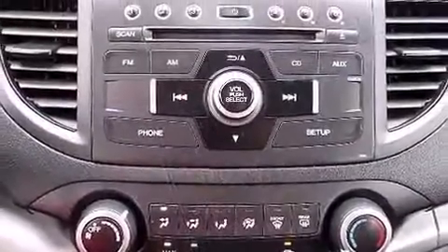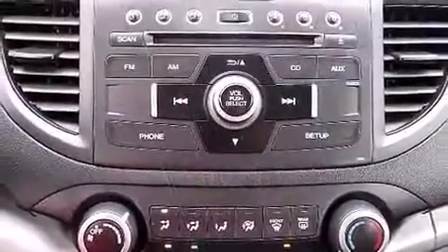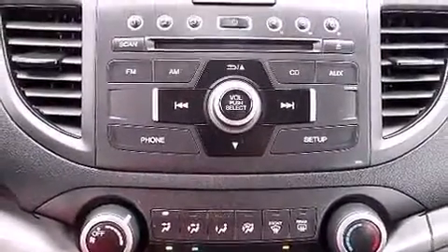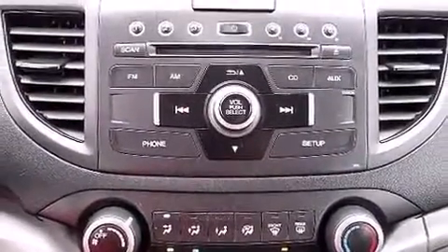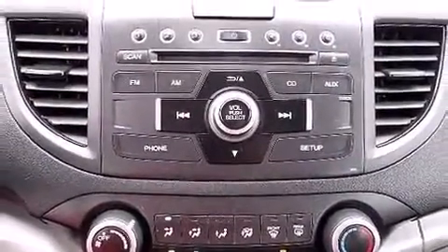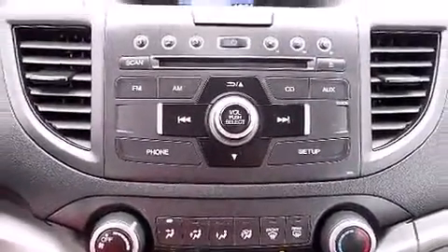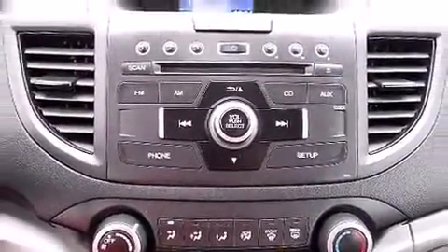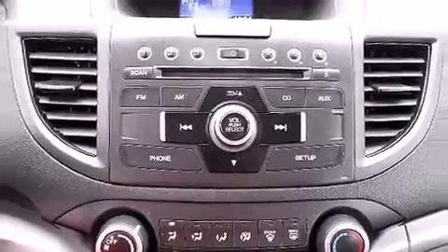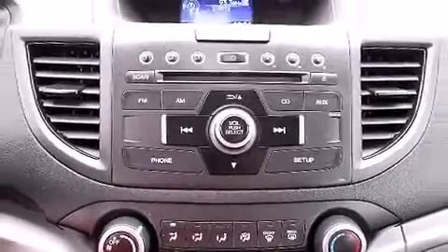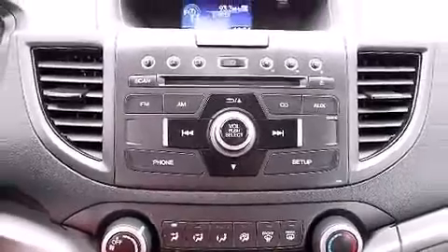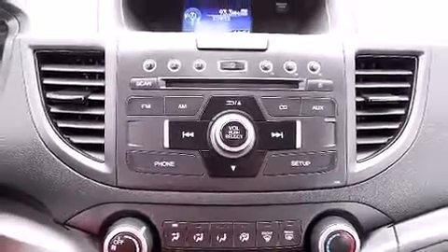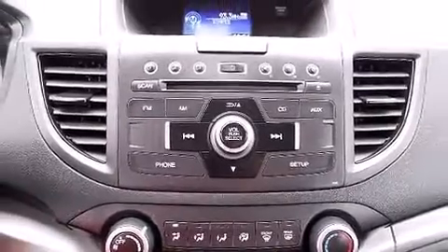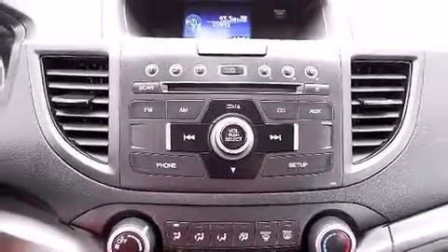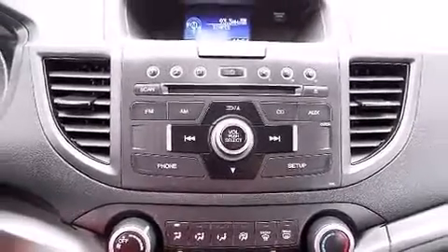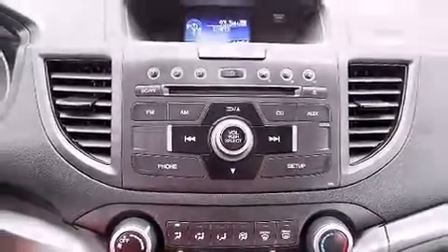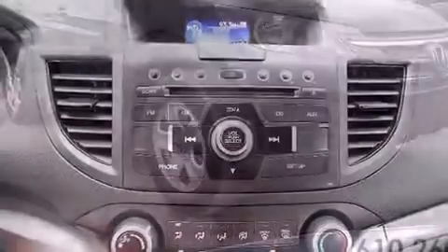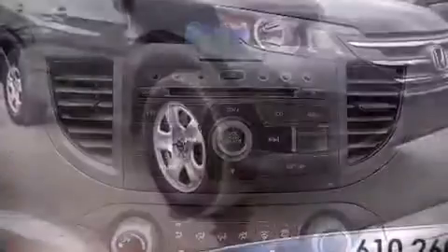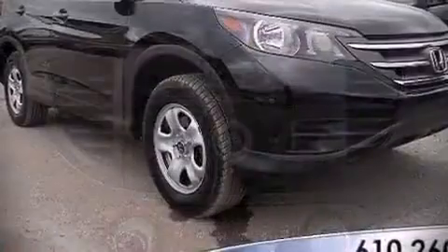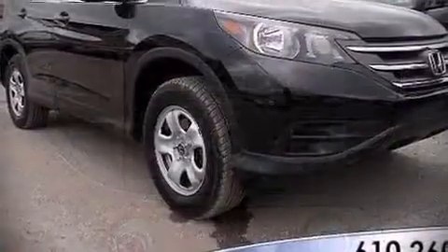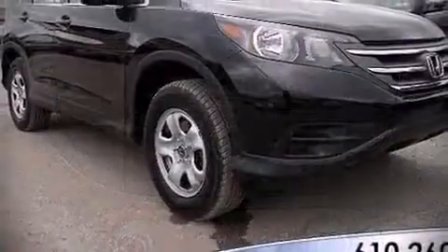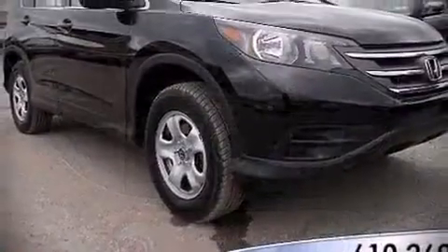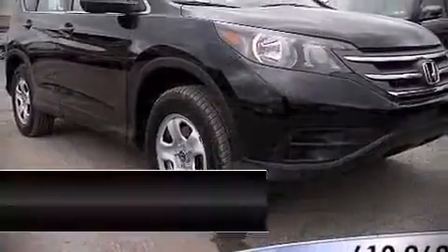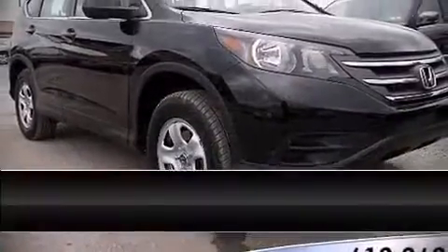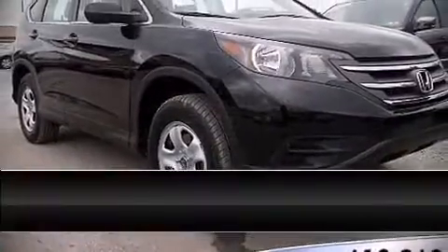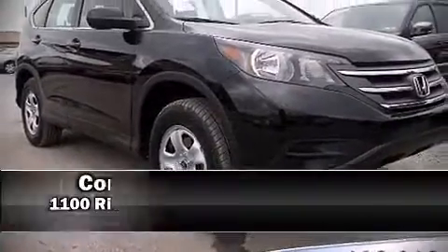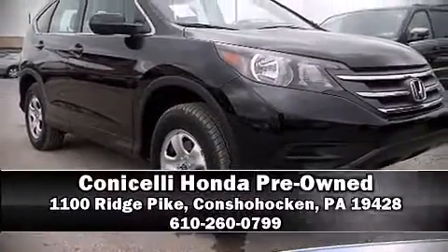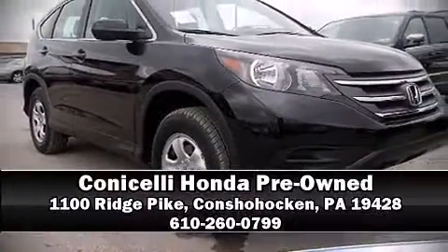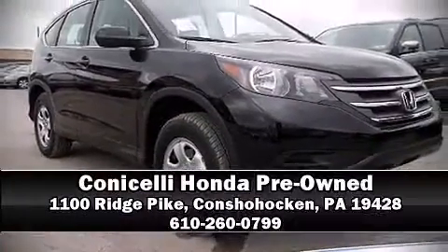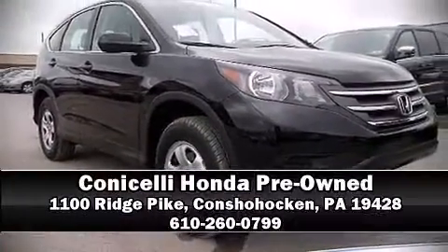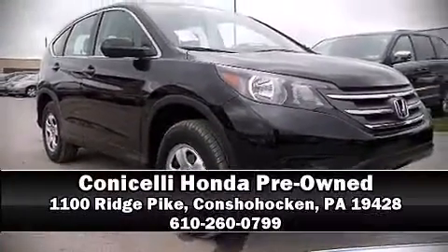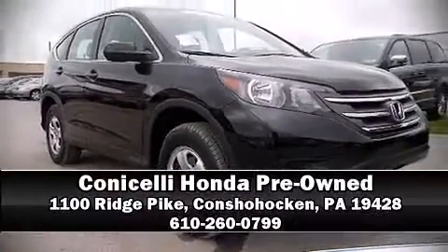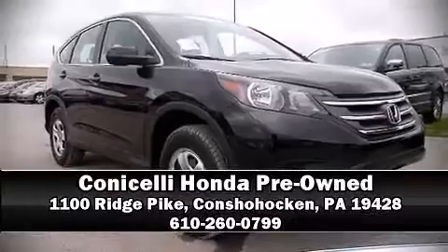Our experienced sales staff is eager to share its knowledge and enthusiasm with you. Come on in and take a test drive.